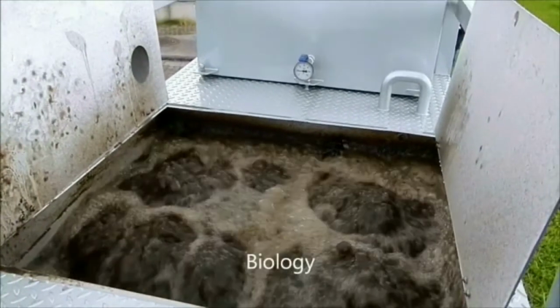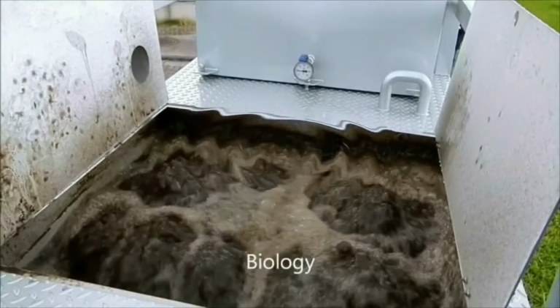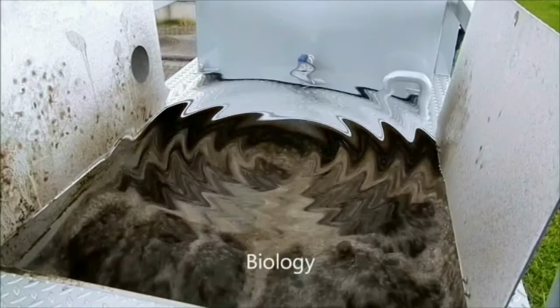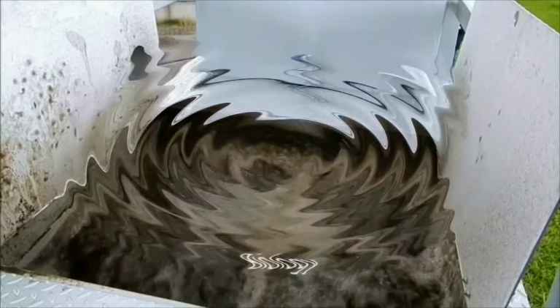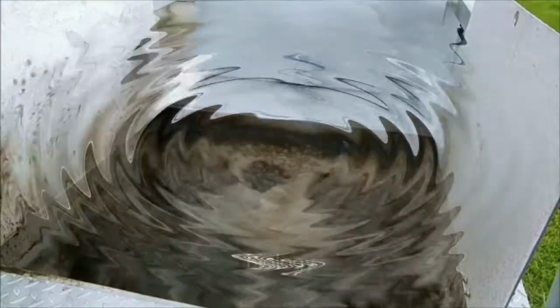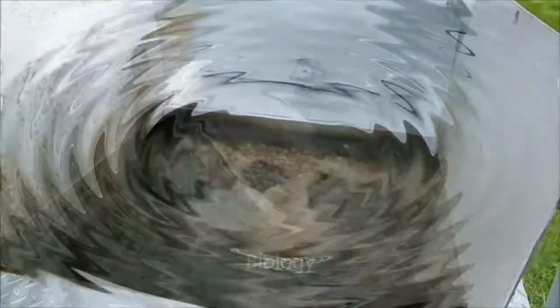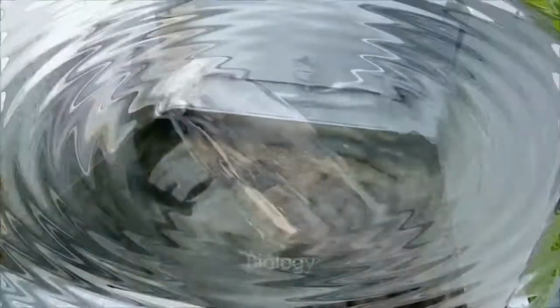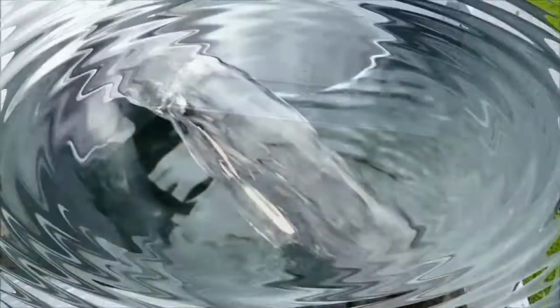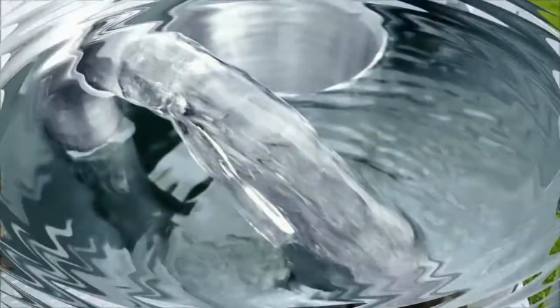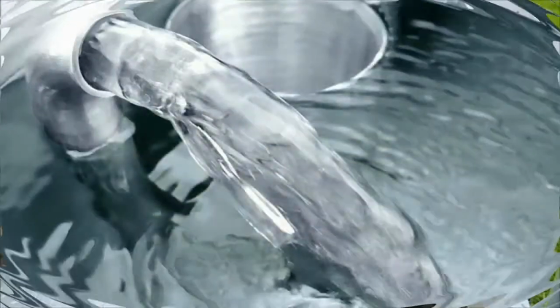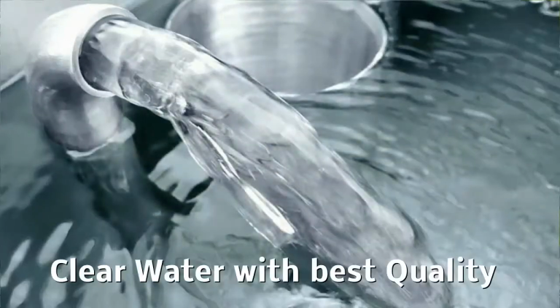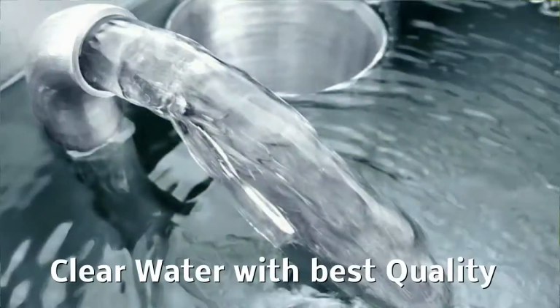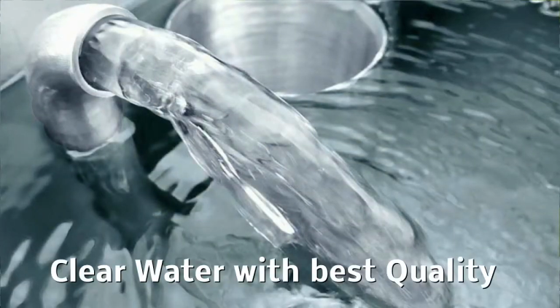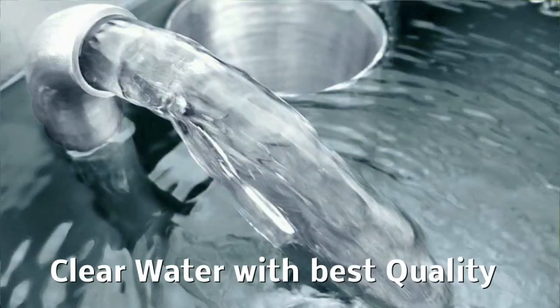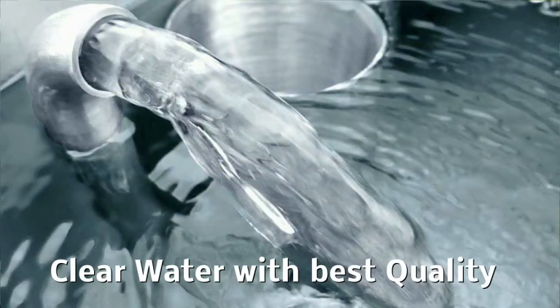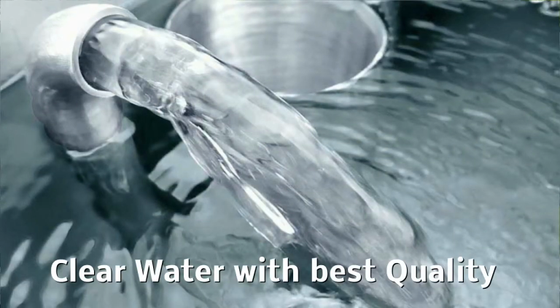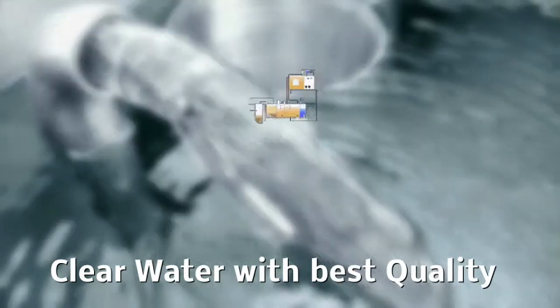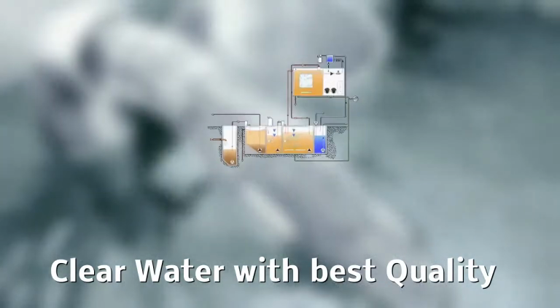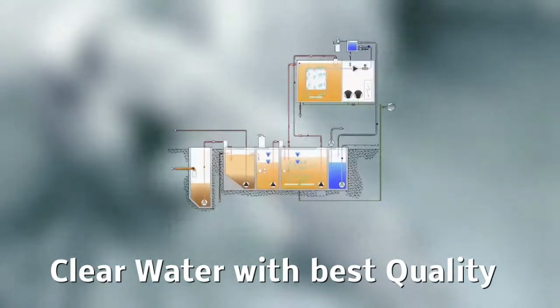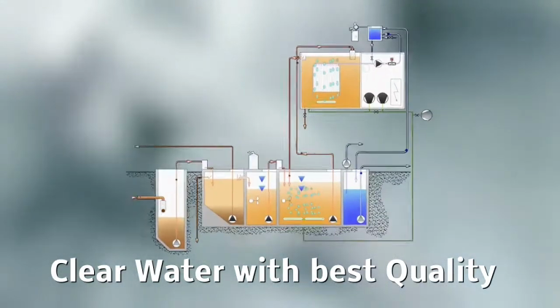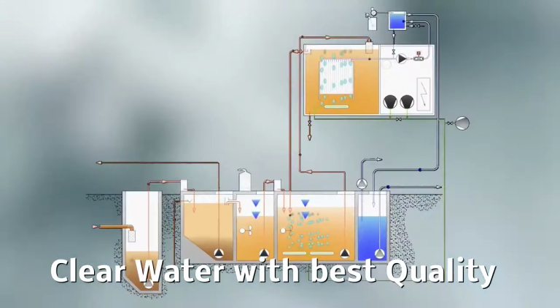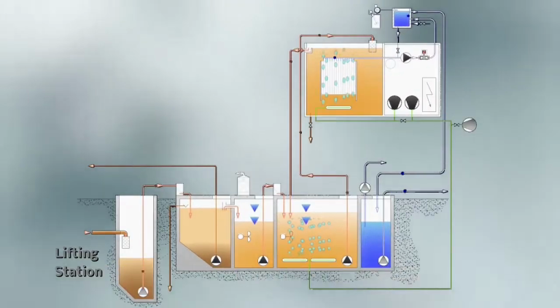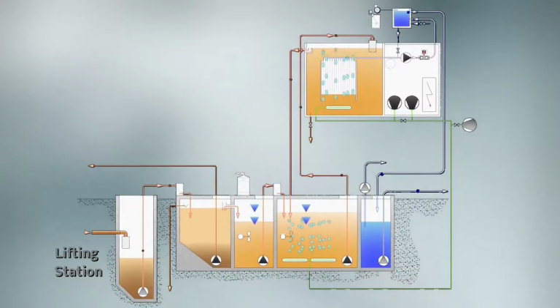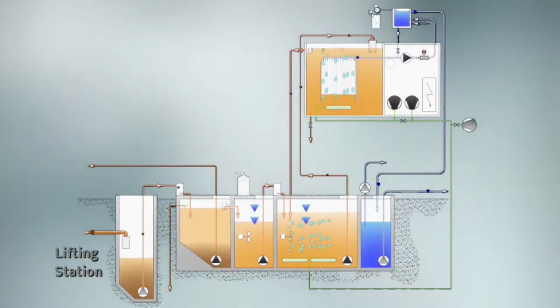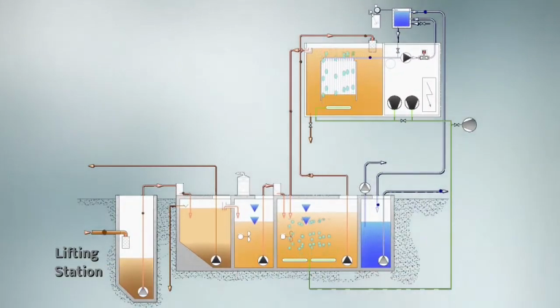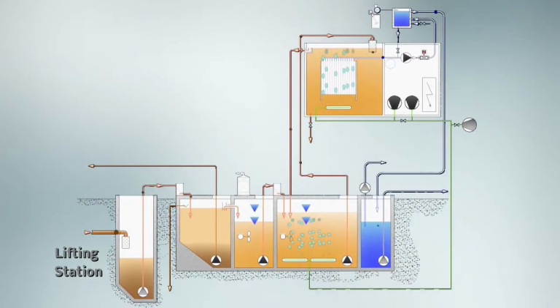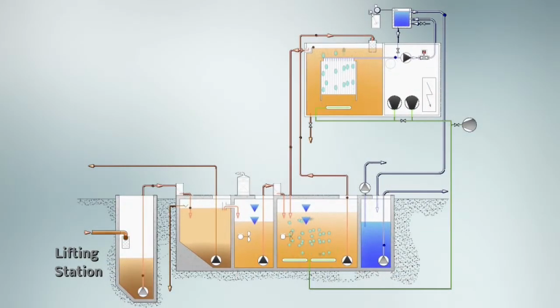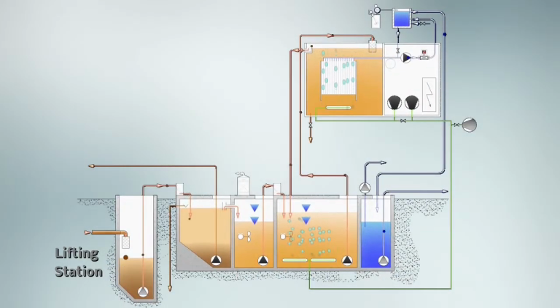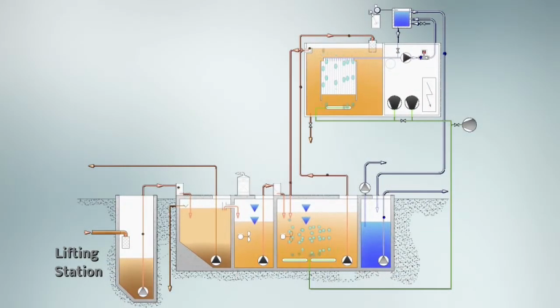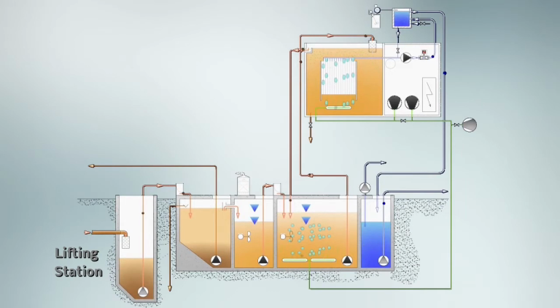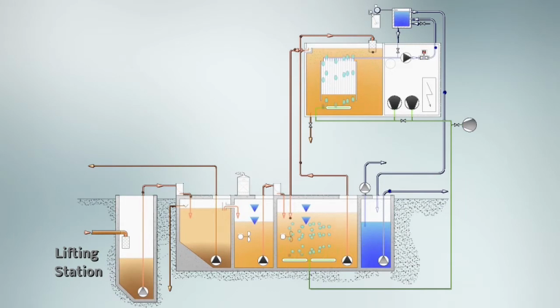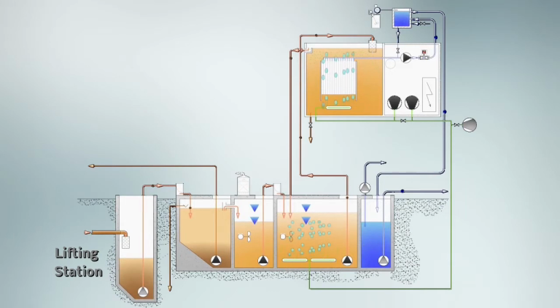Treated effluent can be used for irrigation, safe and trouble-free operation.